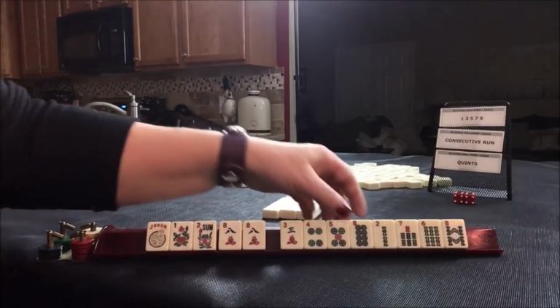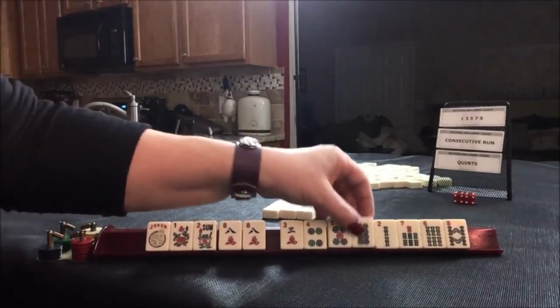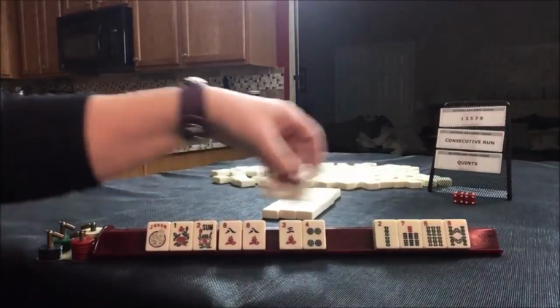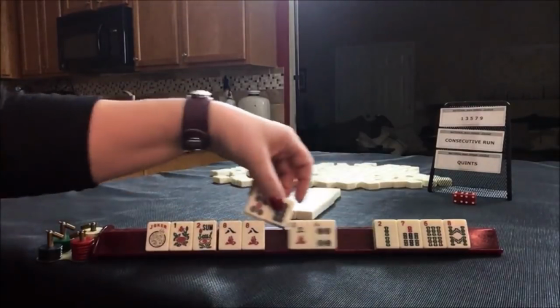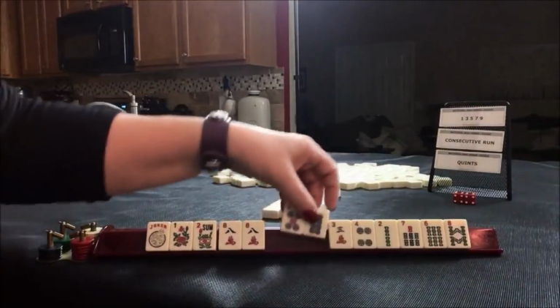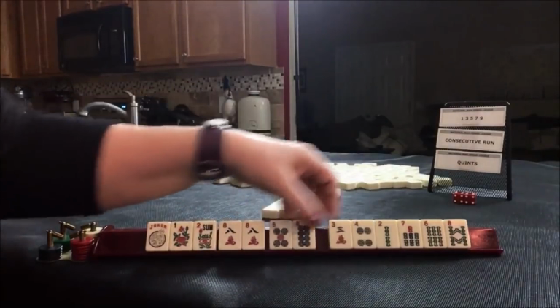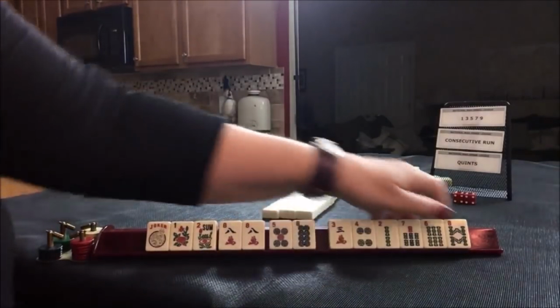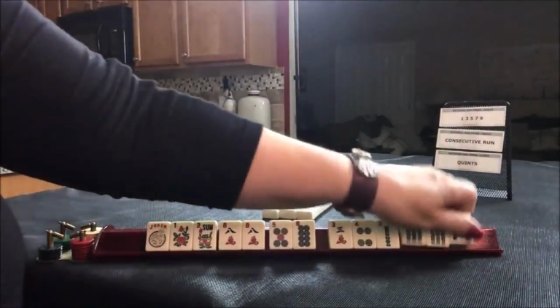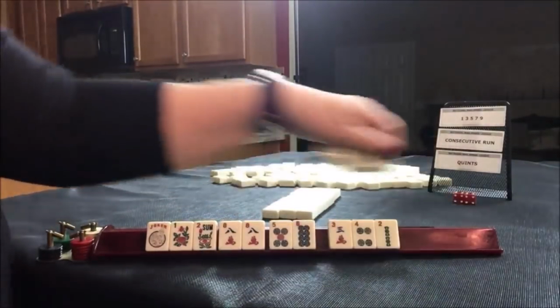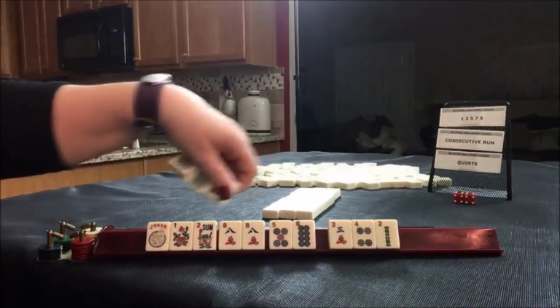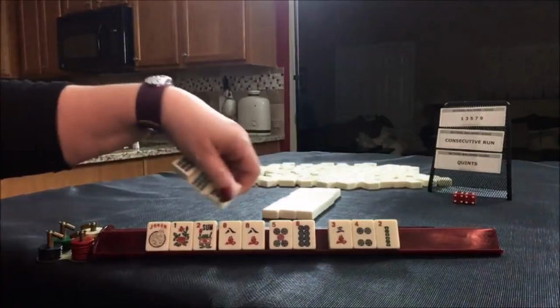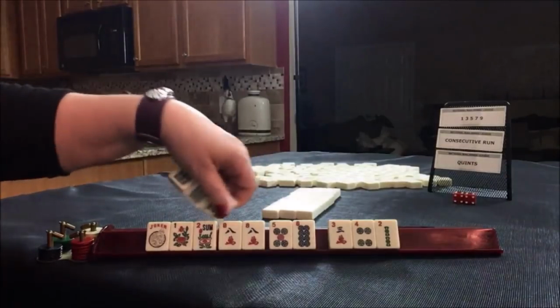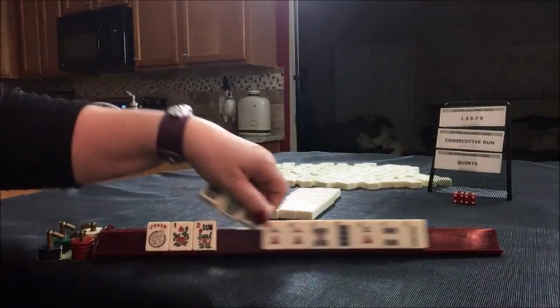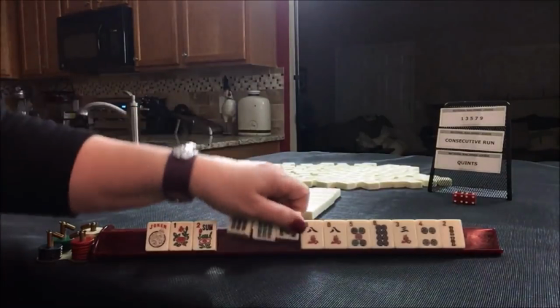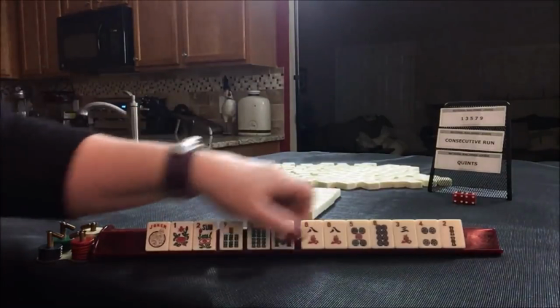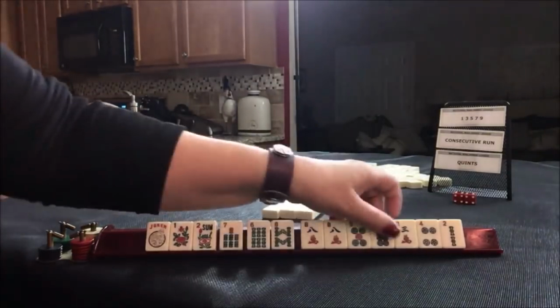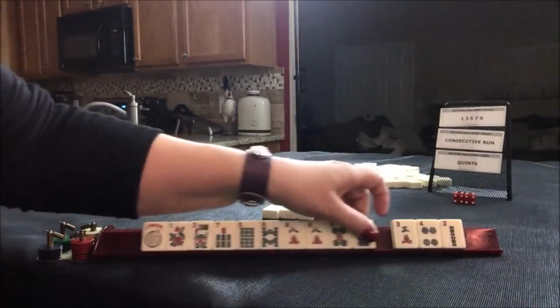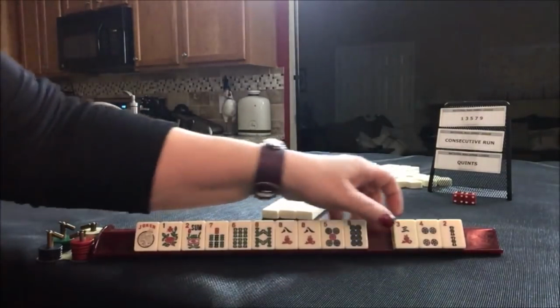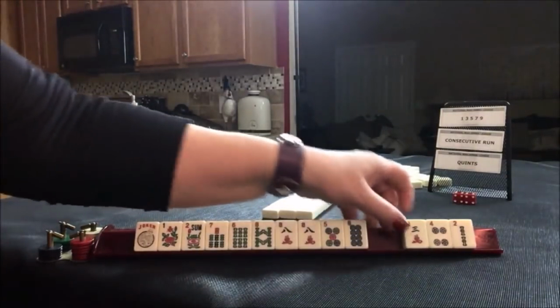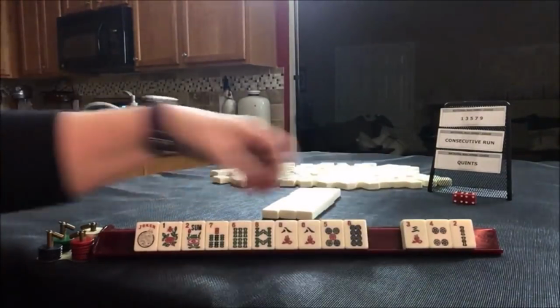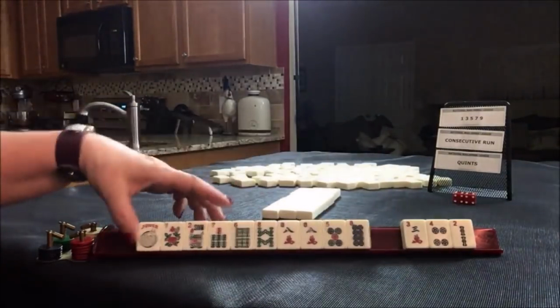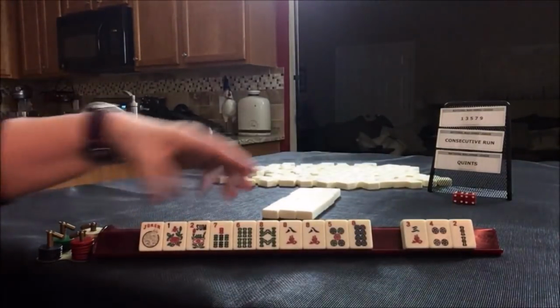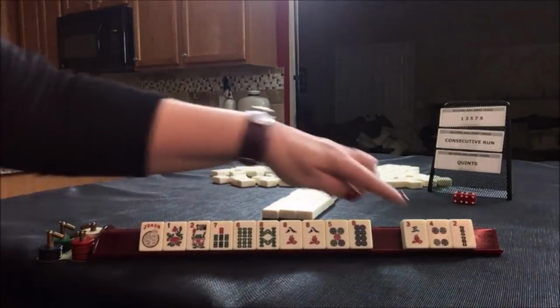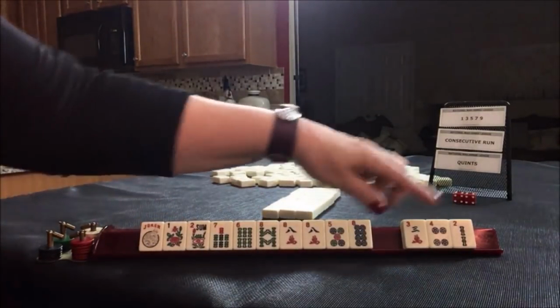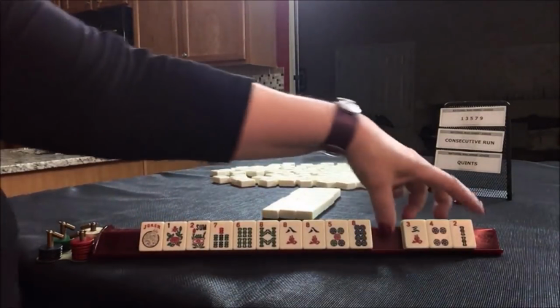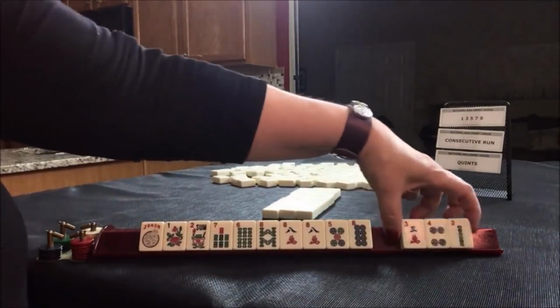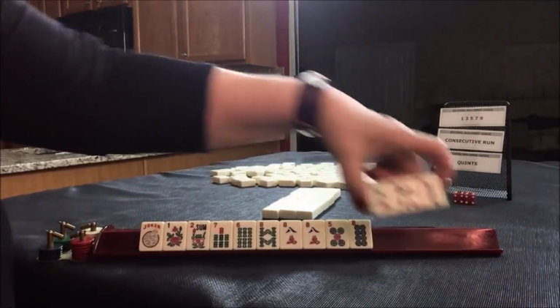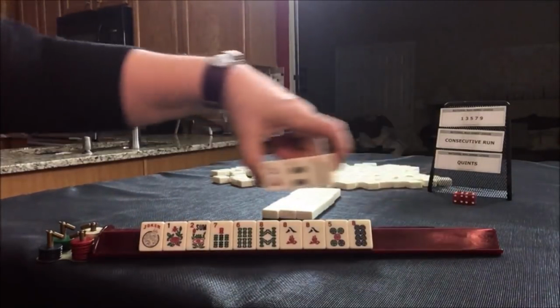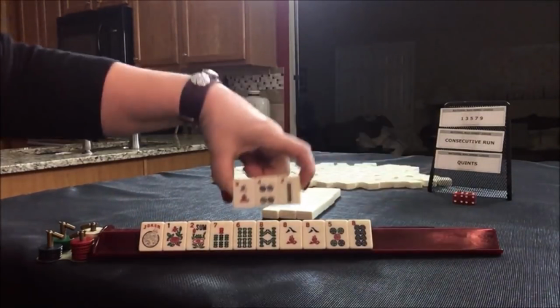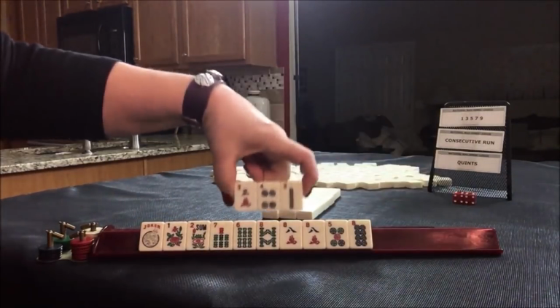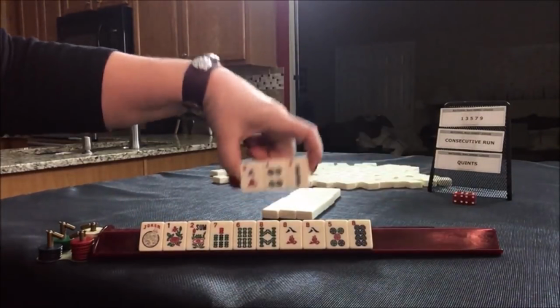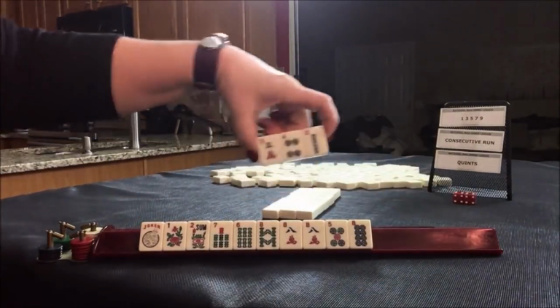I think we should do something consecutive with the eights — five, six, seven, eight, five, six, seven, eight. And we have tiles we can pass. Let's do consecutive.